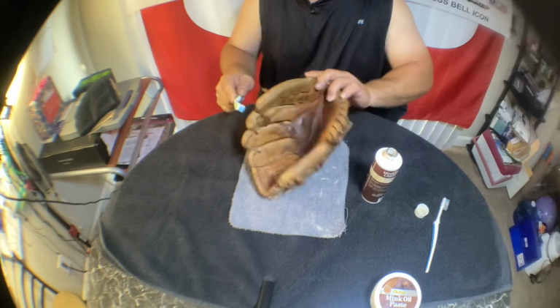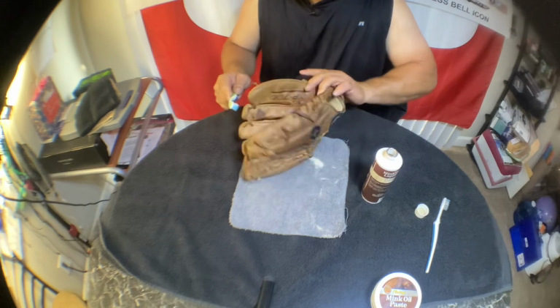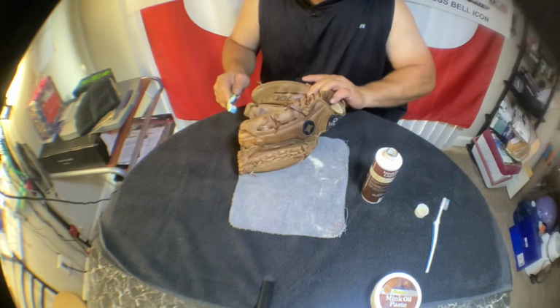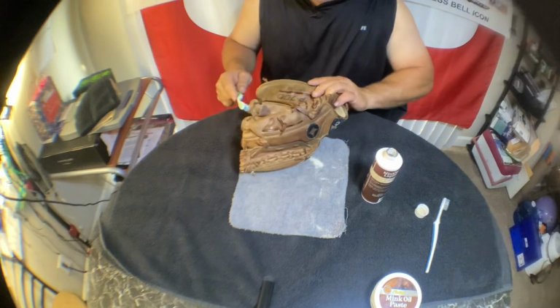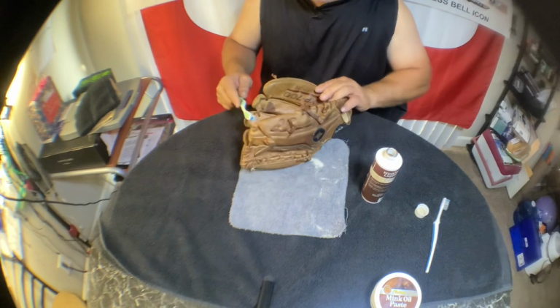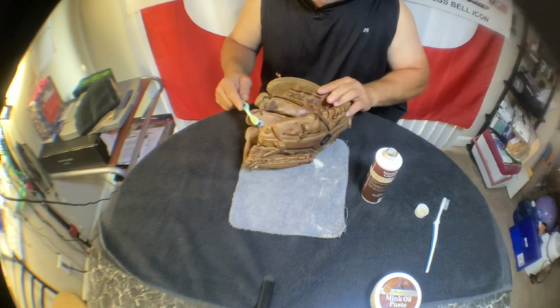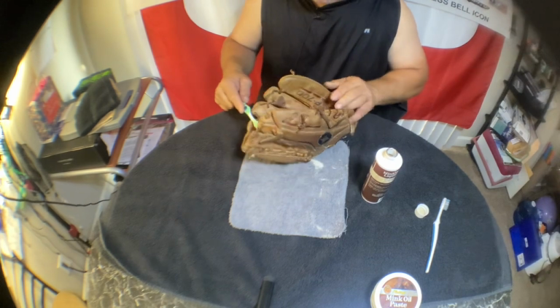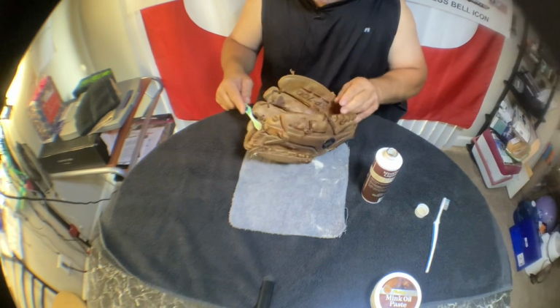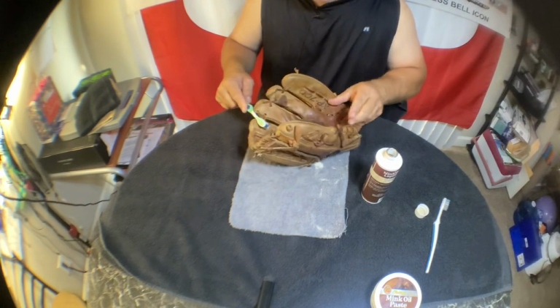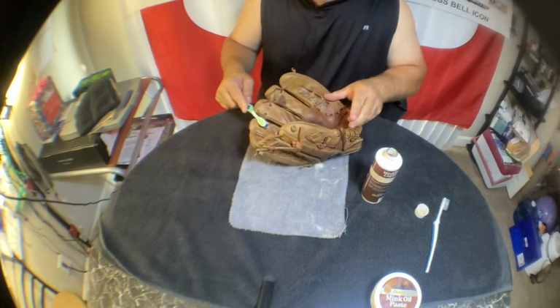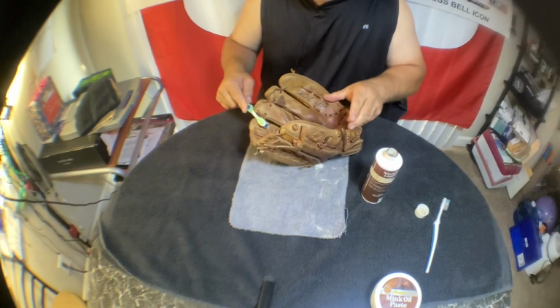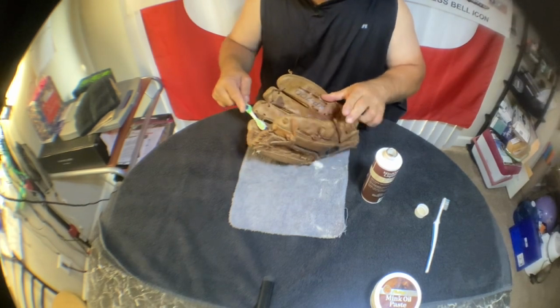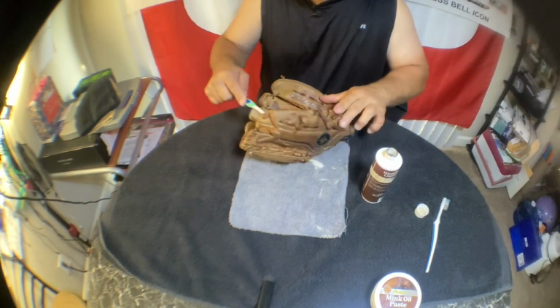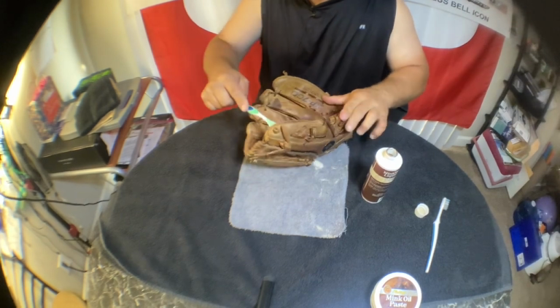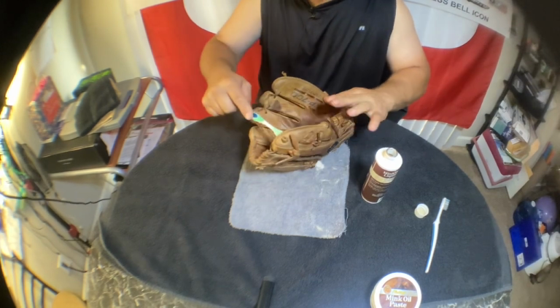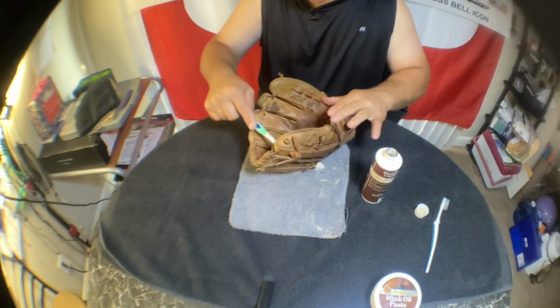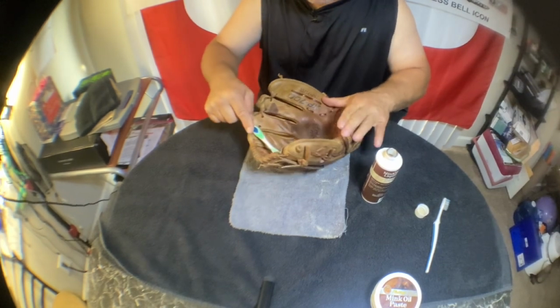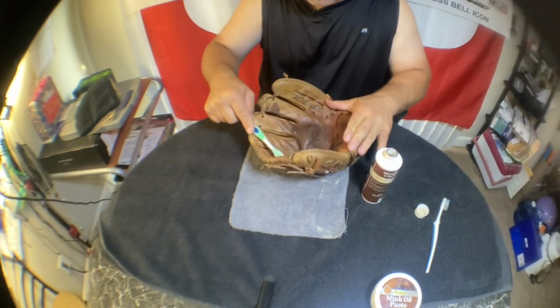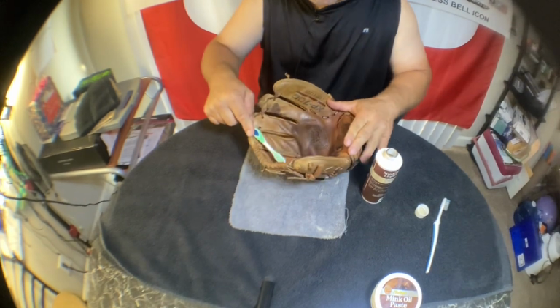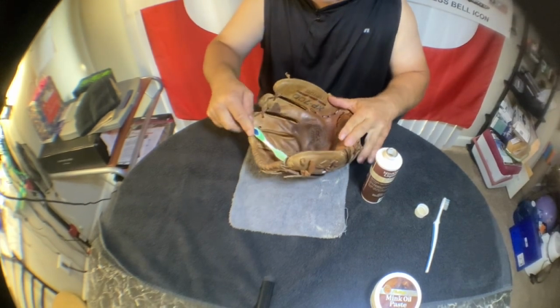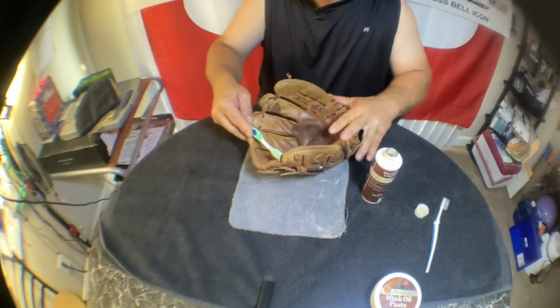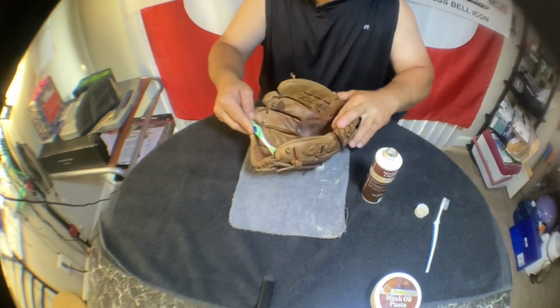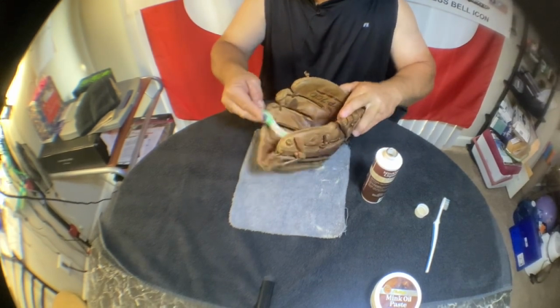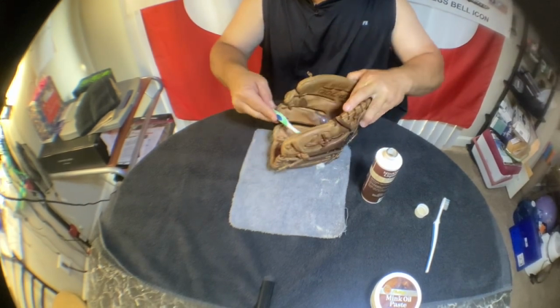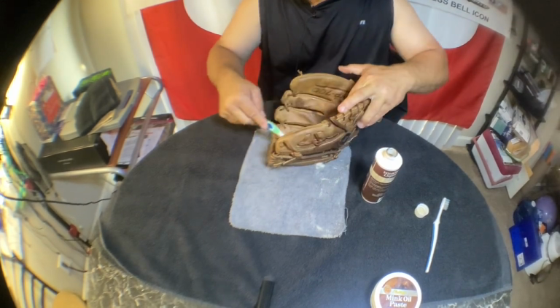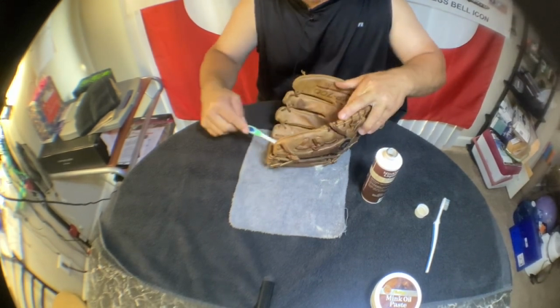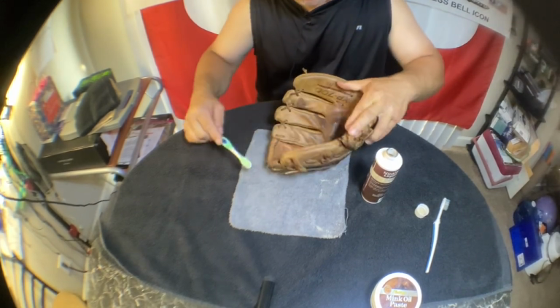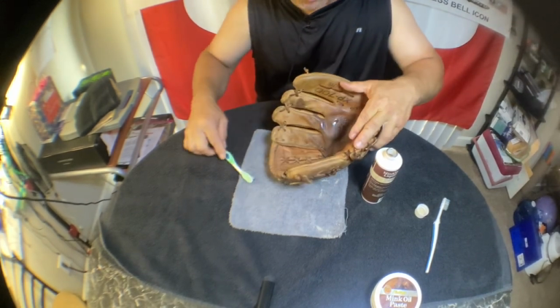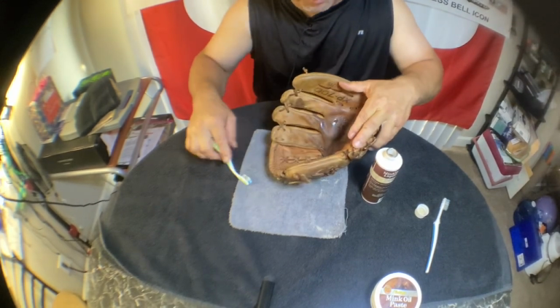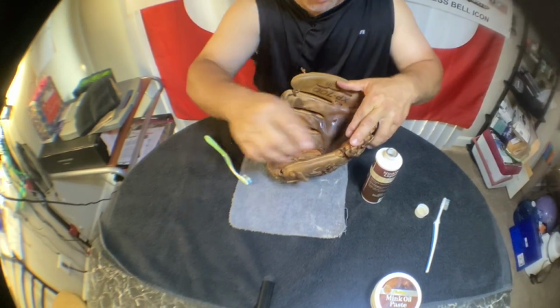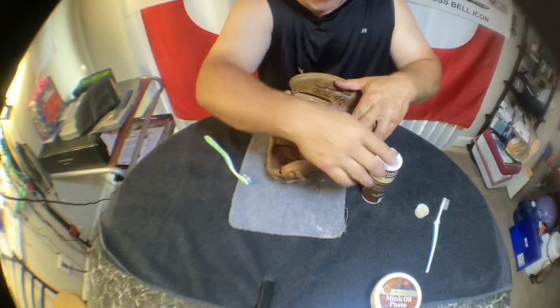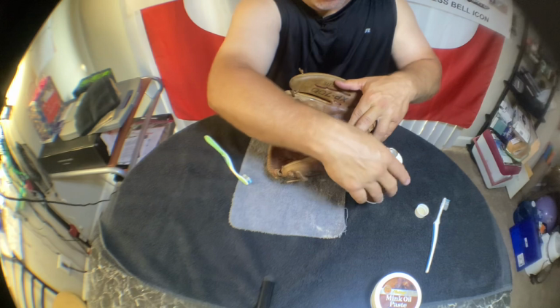It's hard to get those corners — go ahead and pour some right in the pocket.